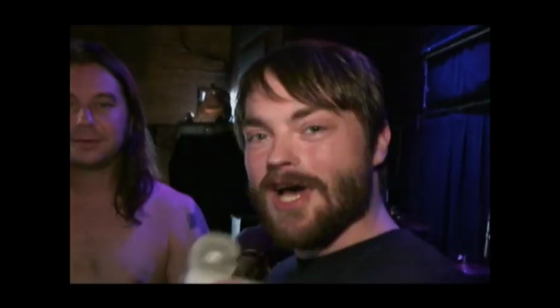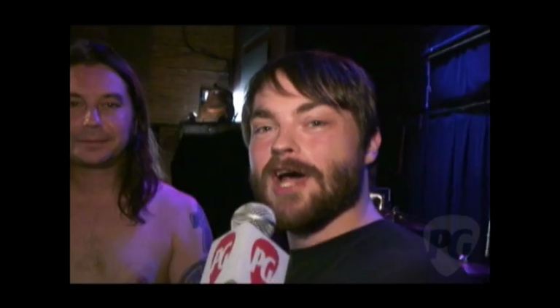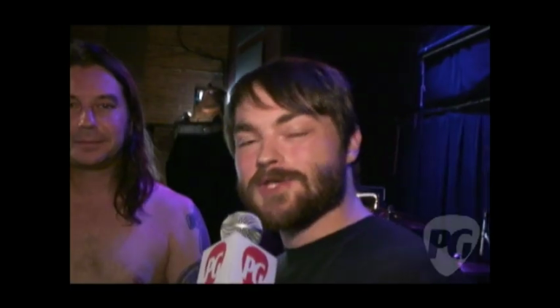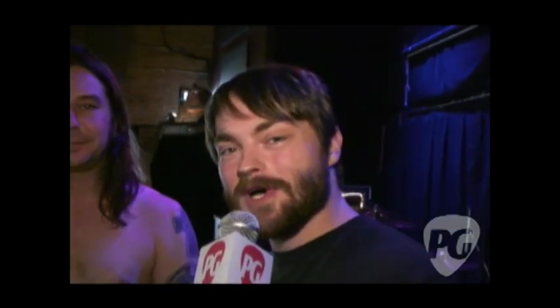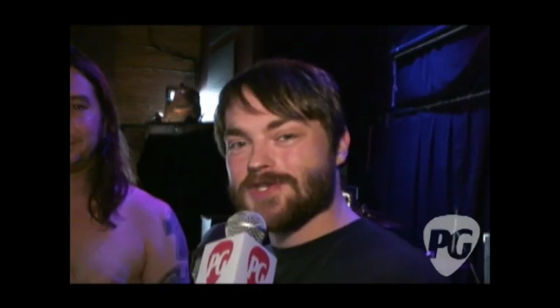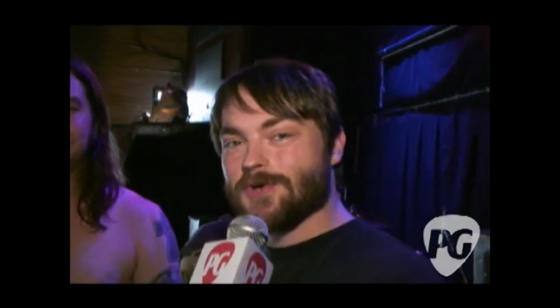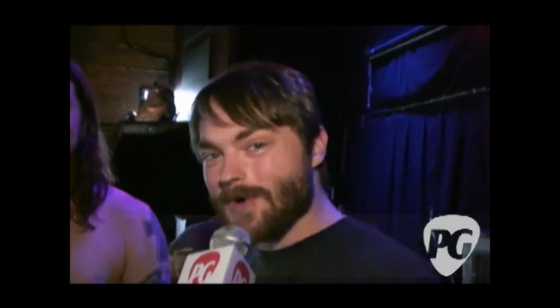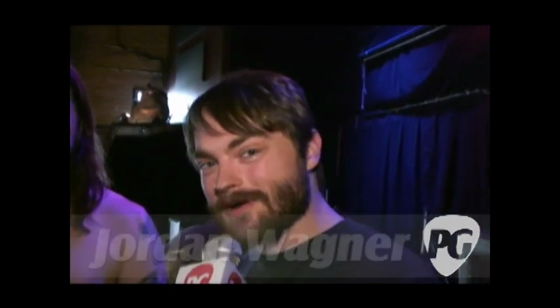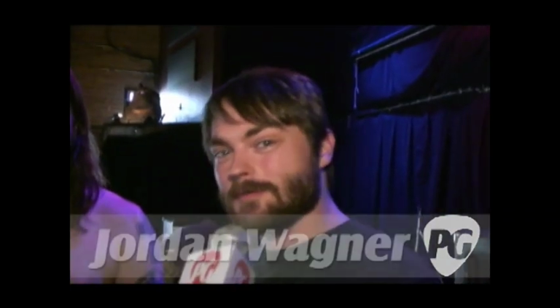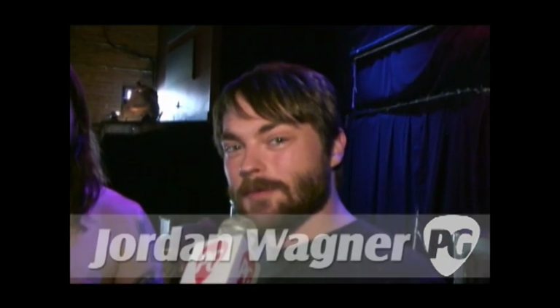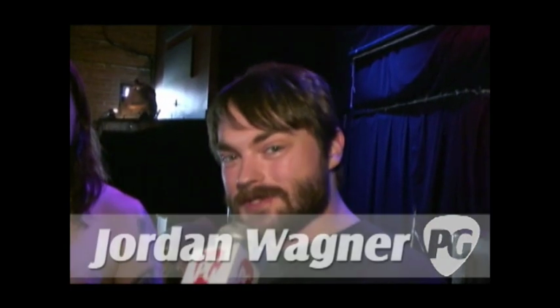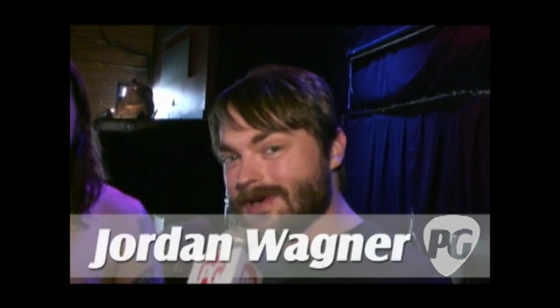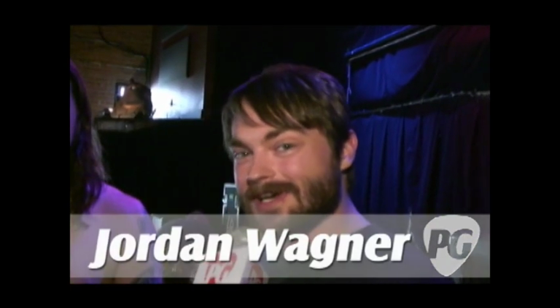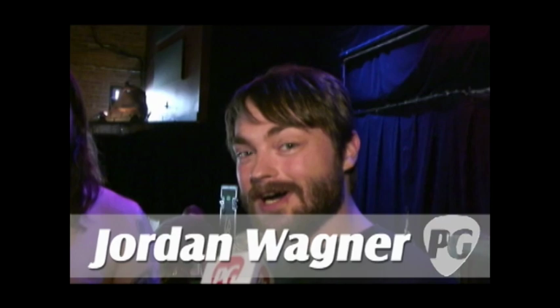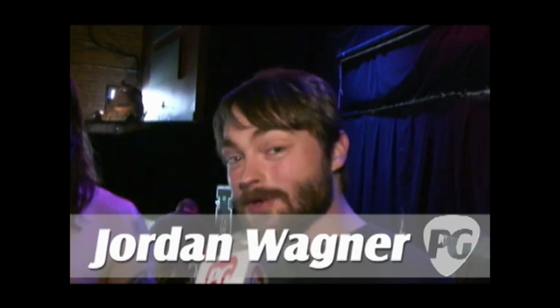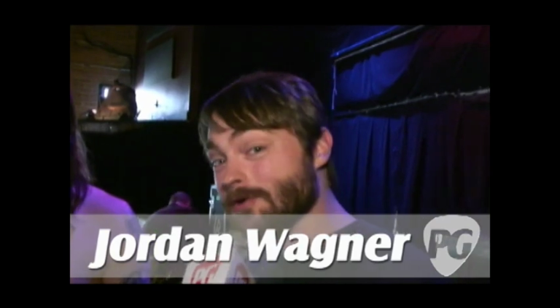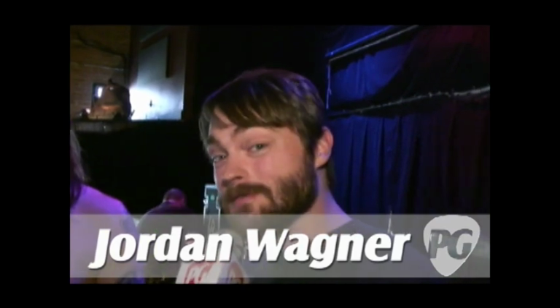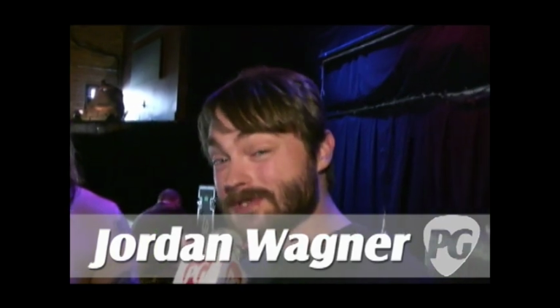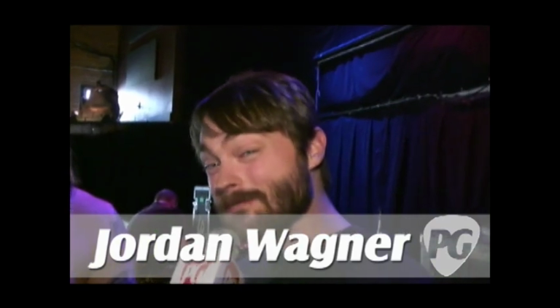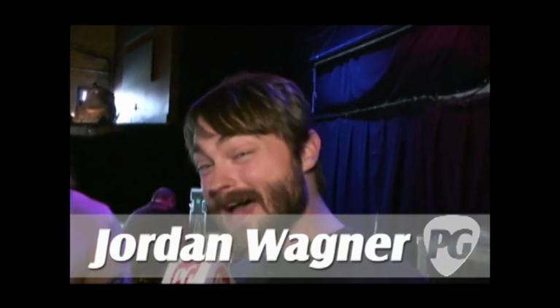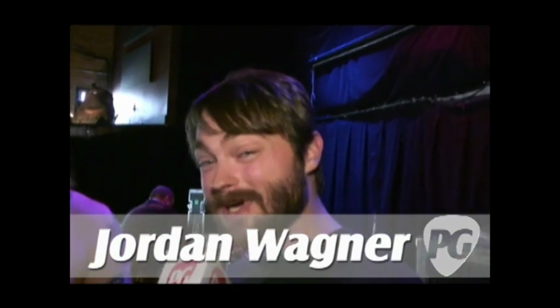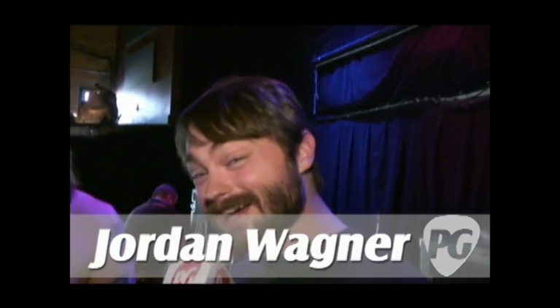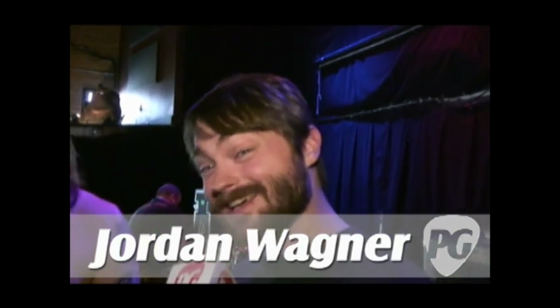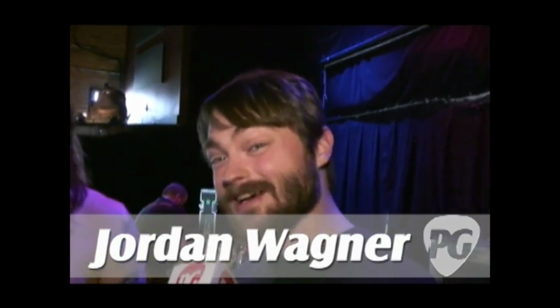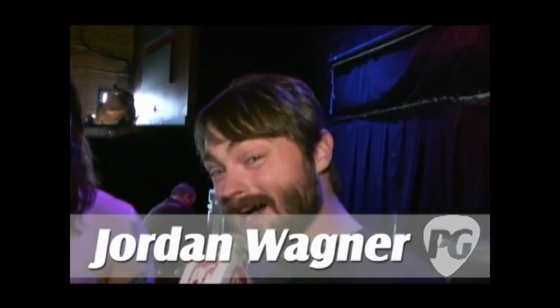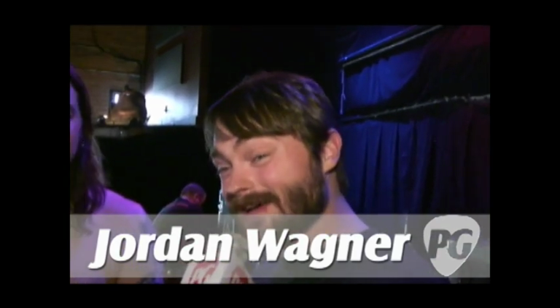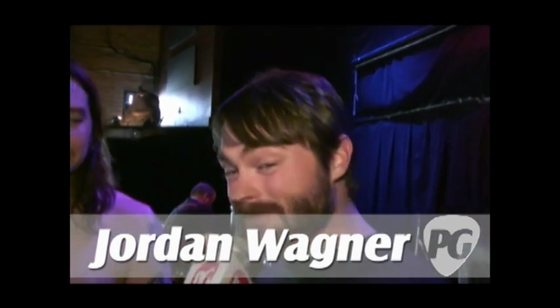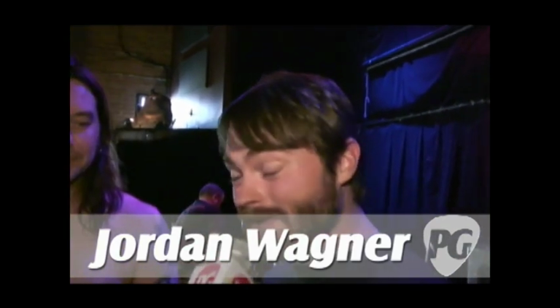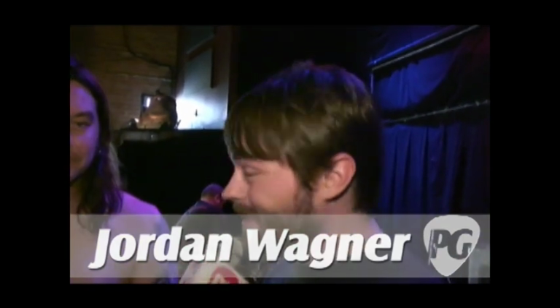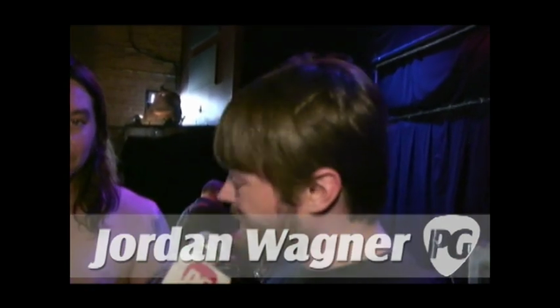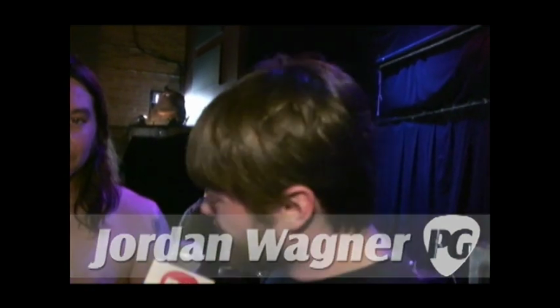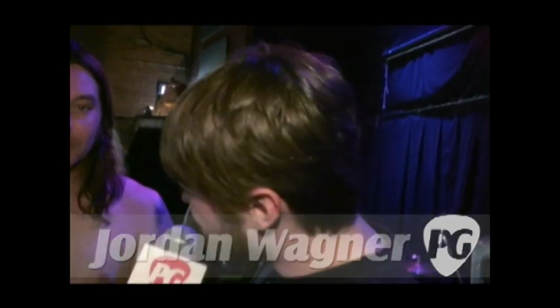Hey, what's going on? This is Jordan Wagner with PremiereGuitar.com, here with Mr. Matt Pike of High on Fire. How you doing?